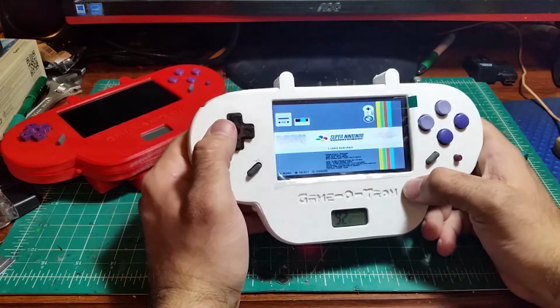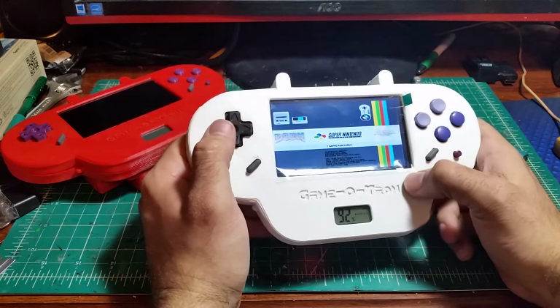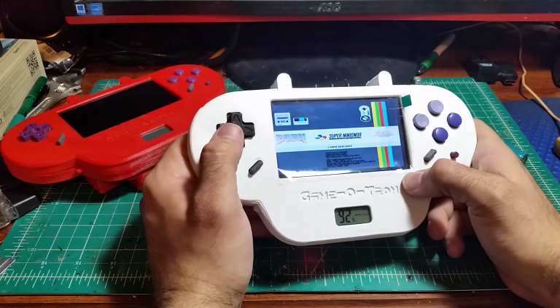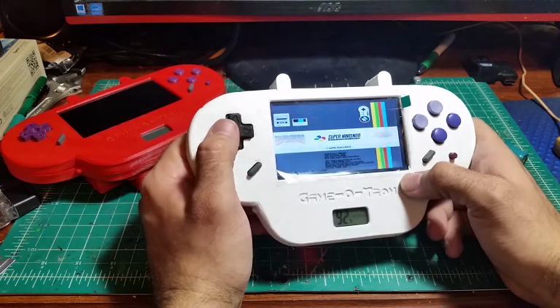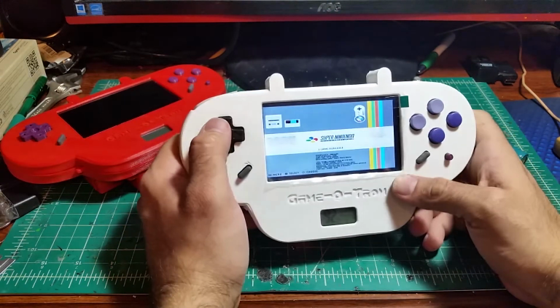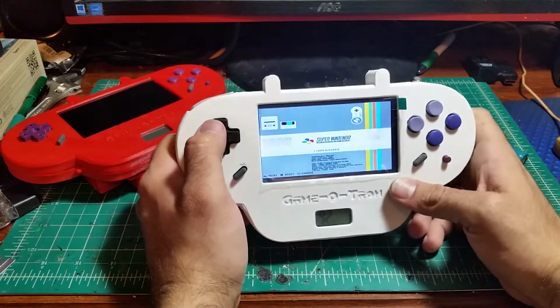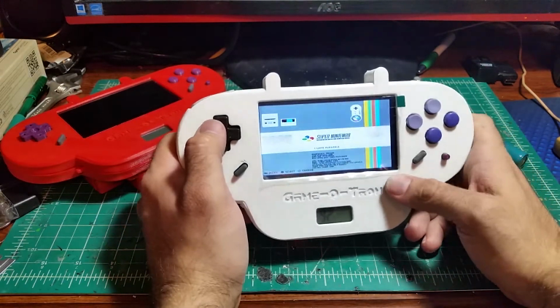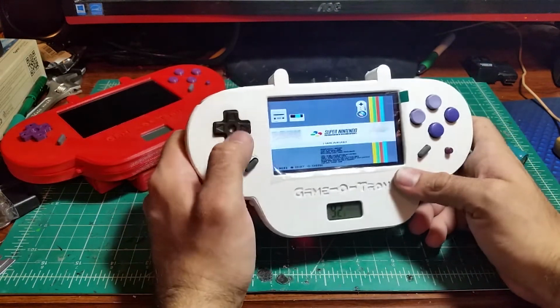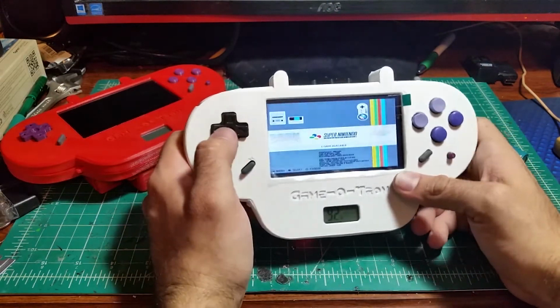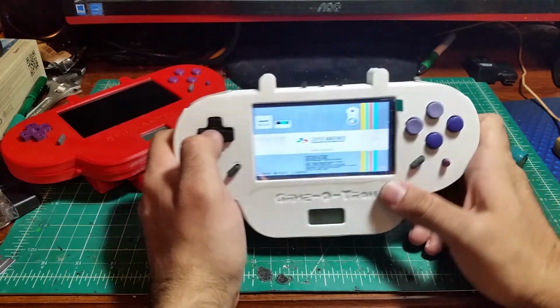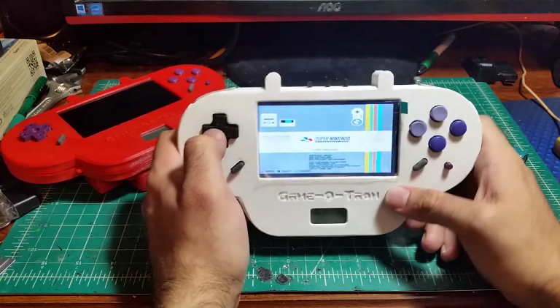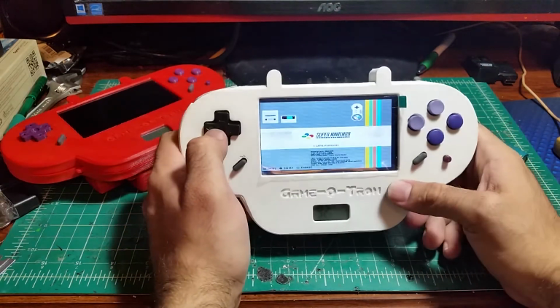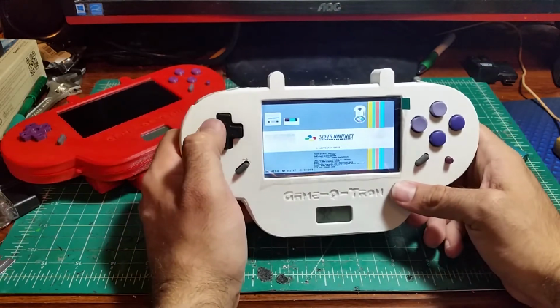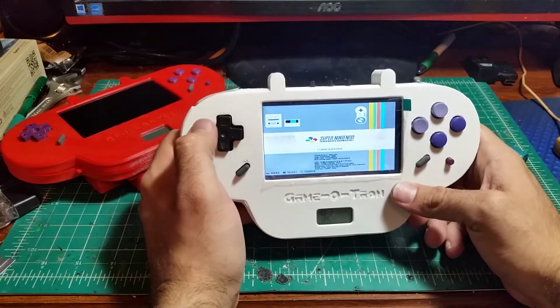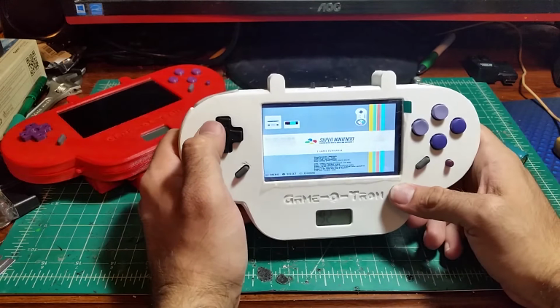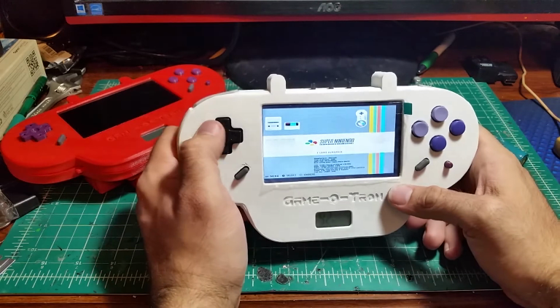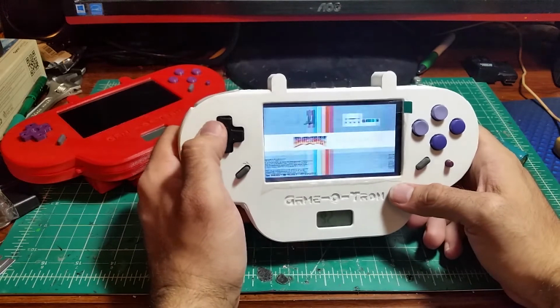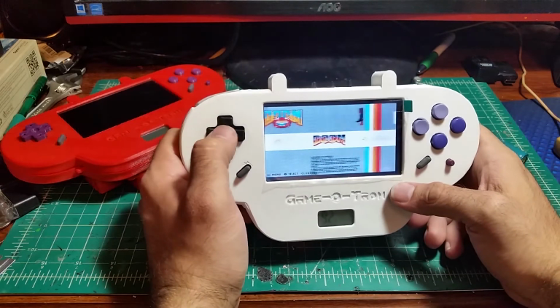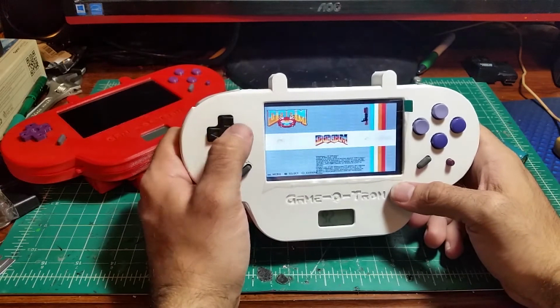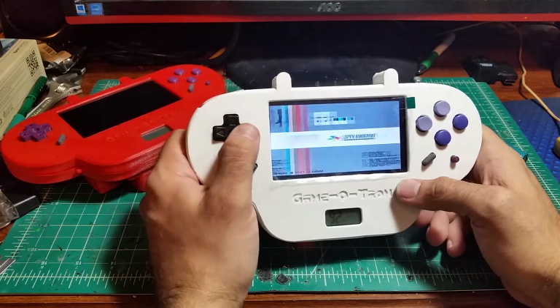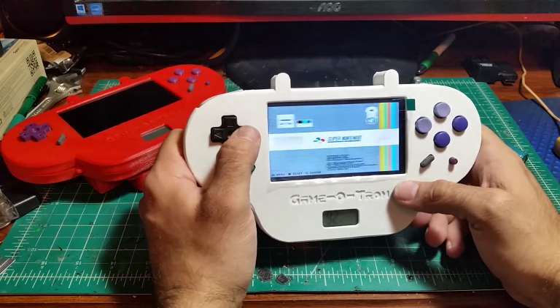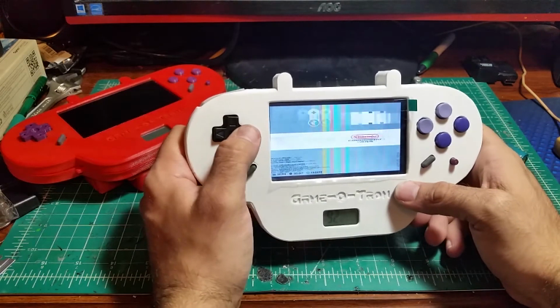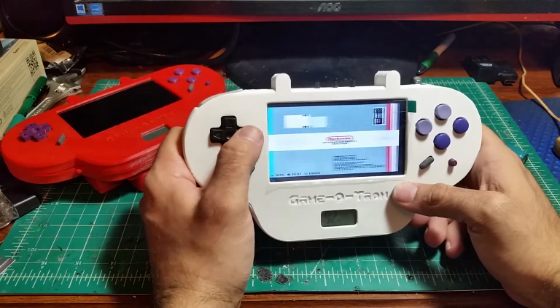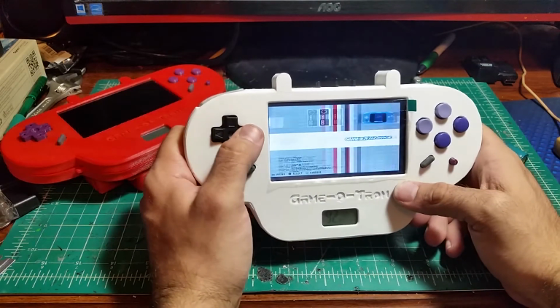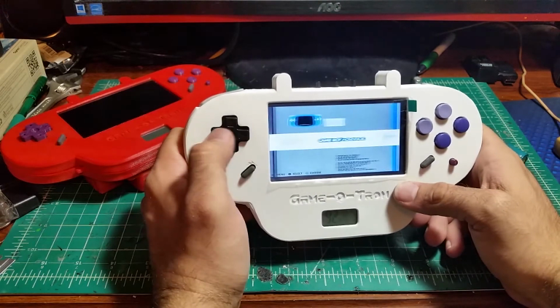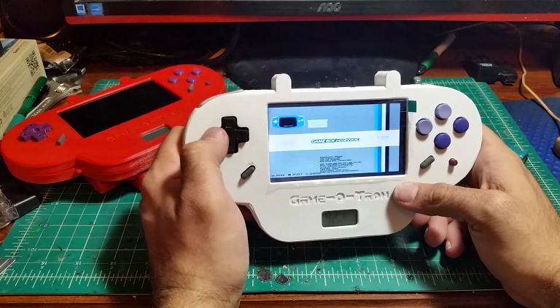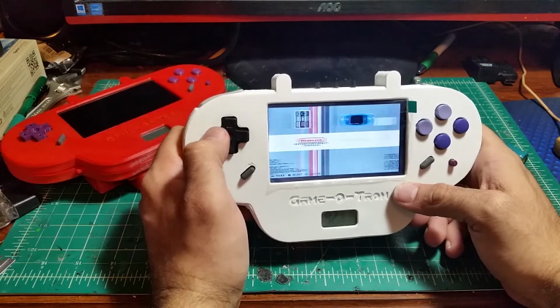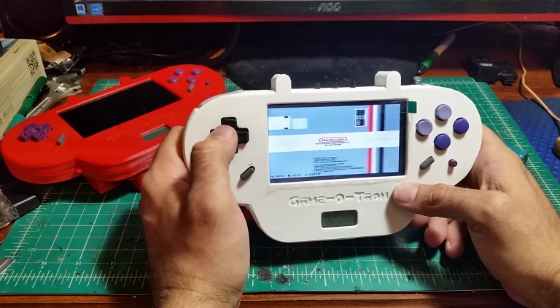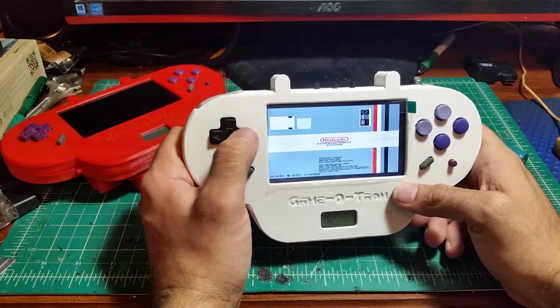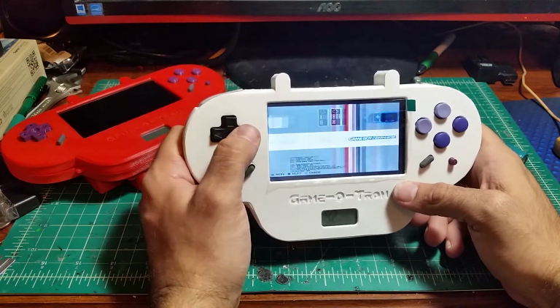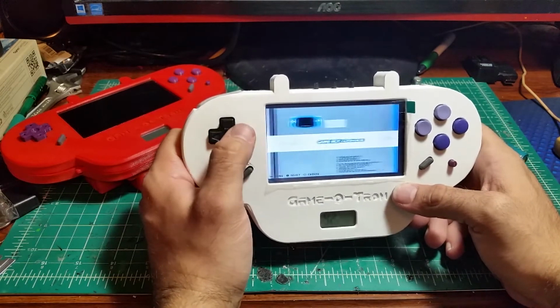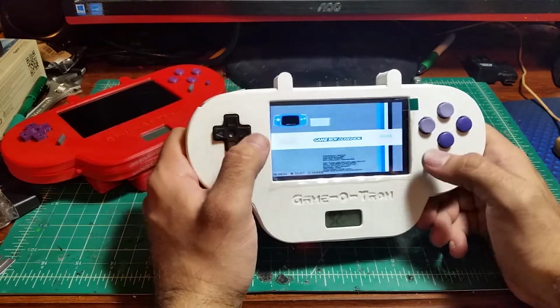Each Game-O-Tron is powered by a pair of 18650 lithium-ion batteries. They're not removable, but they are rechargeable. There is a micro-USB port right there, so if you've got an Android phone charger or just a charger for one of the many devices that use it, you can just use that.